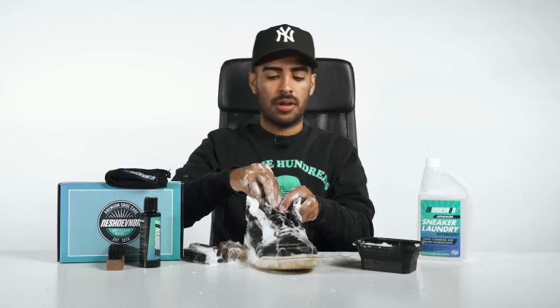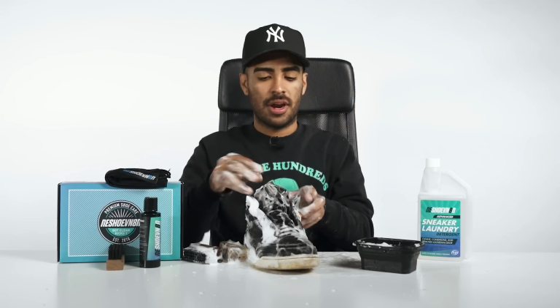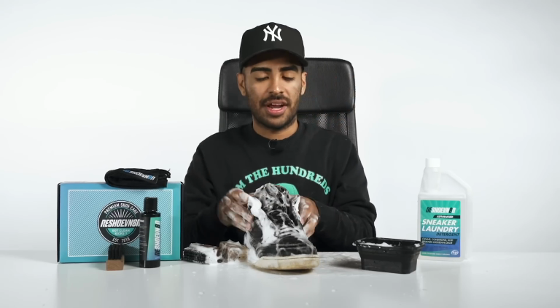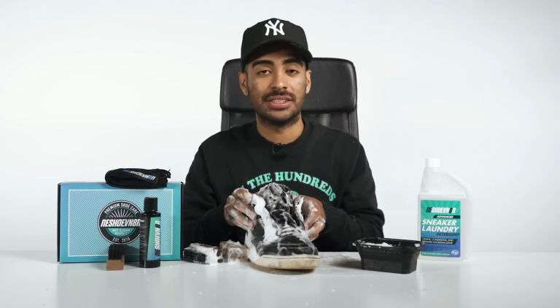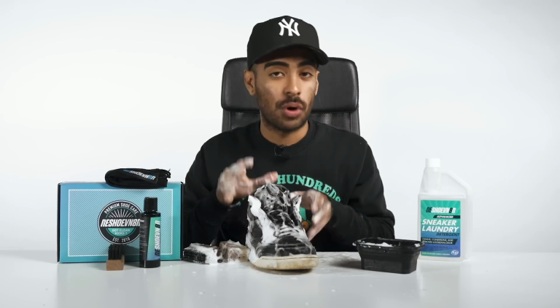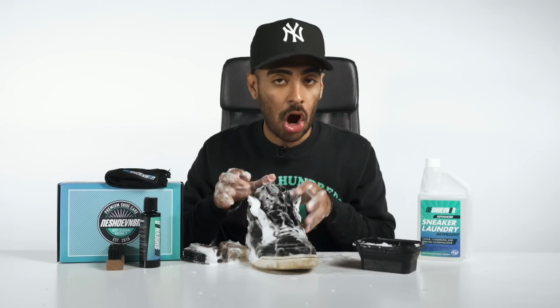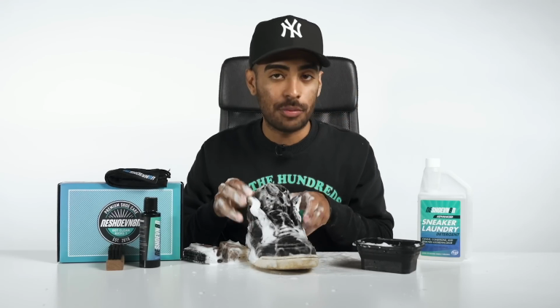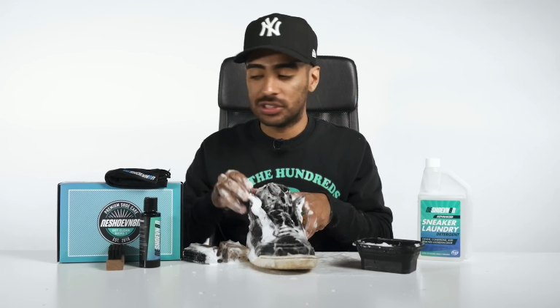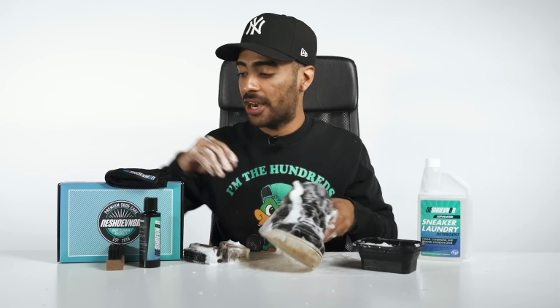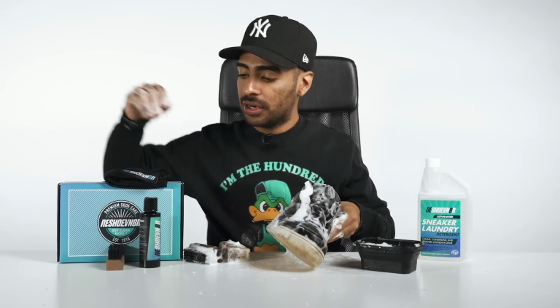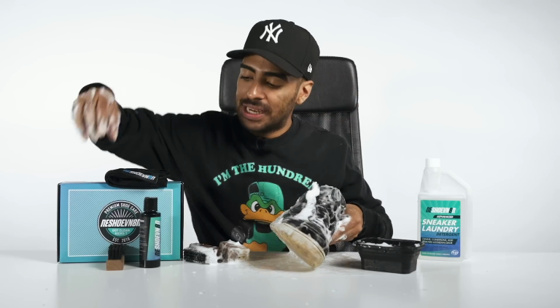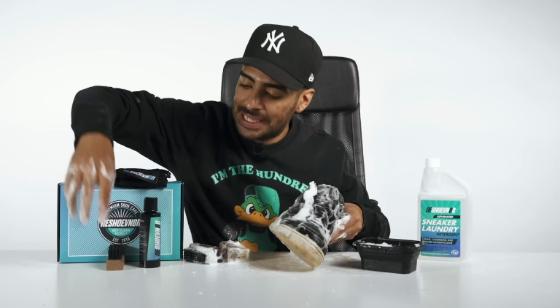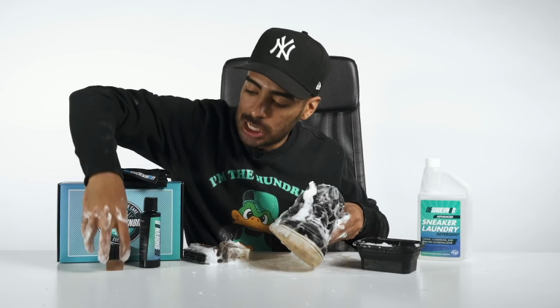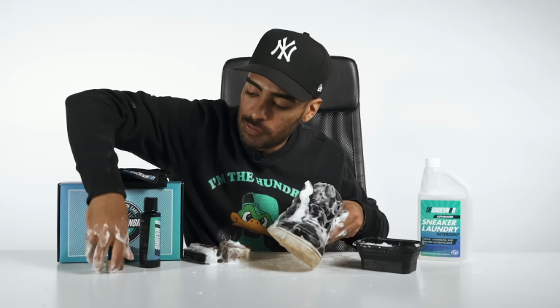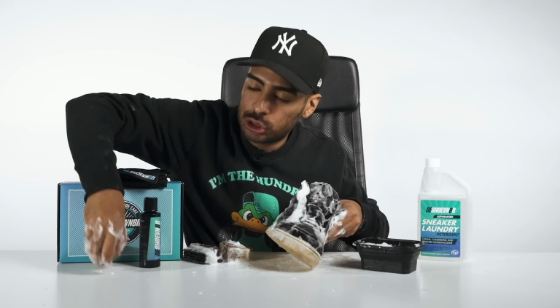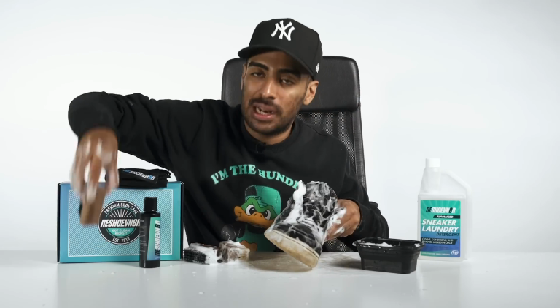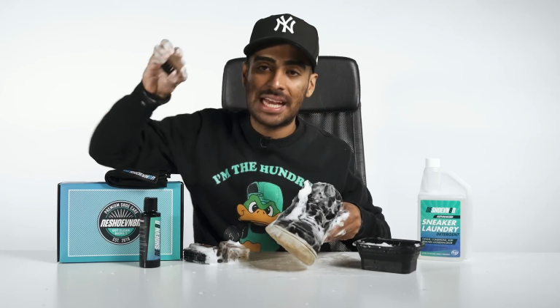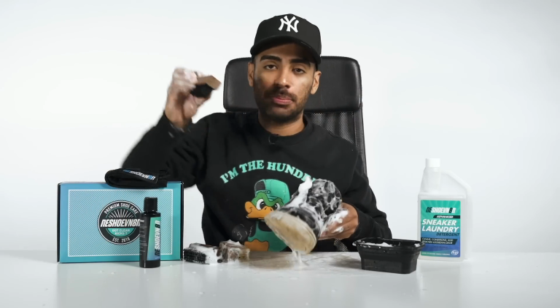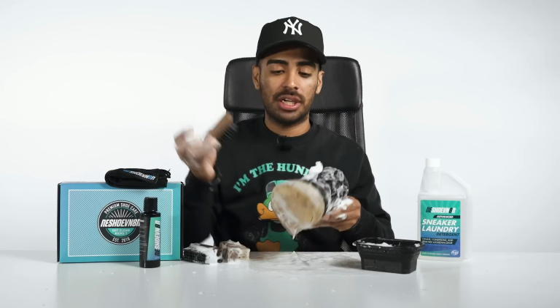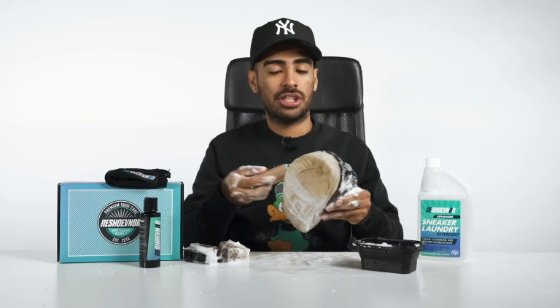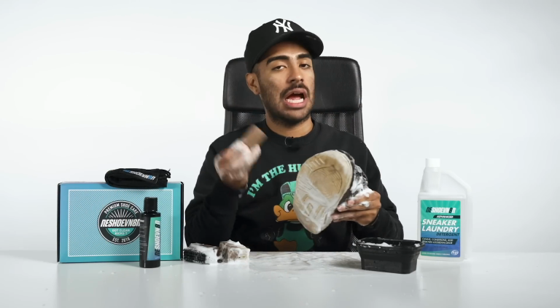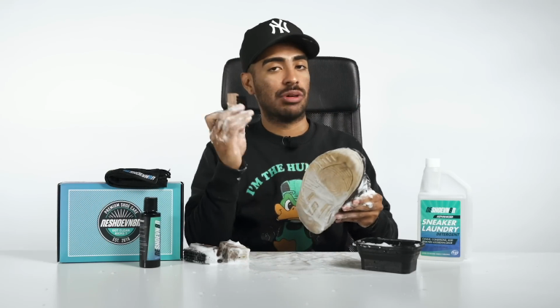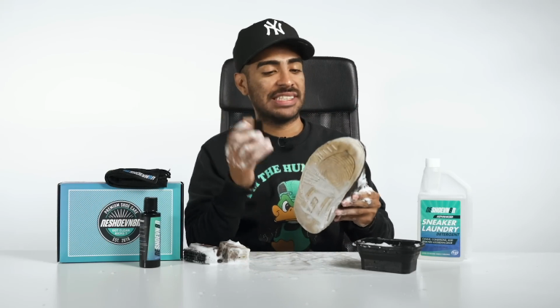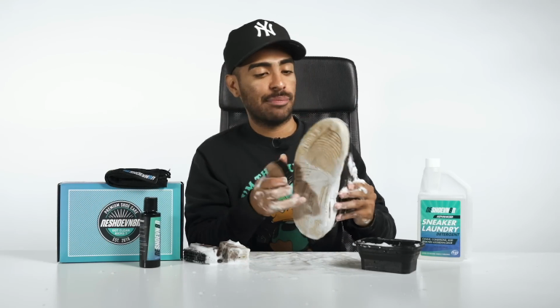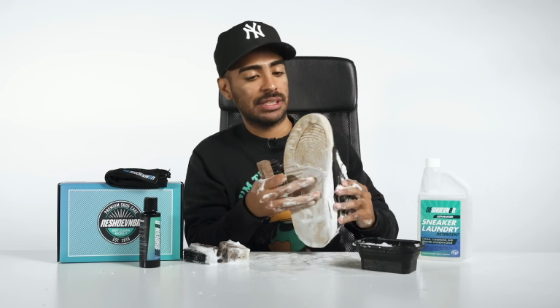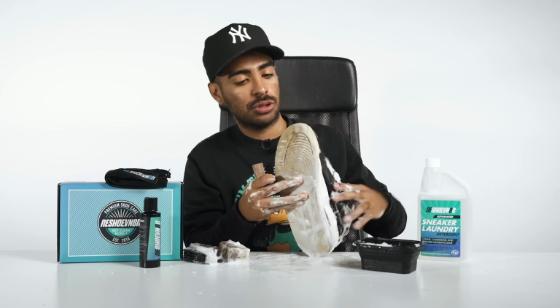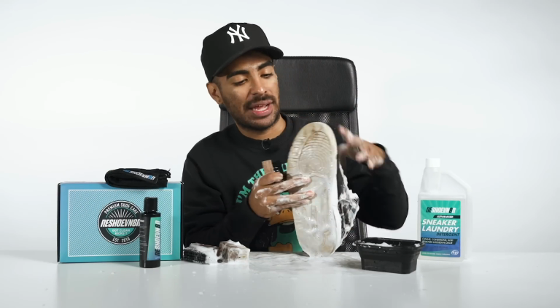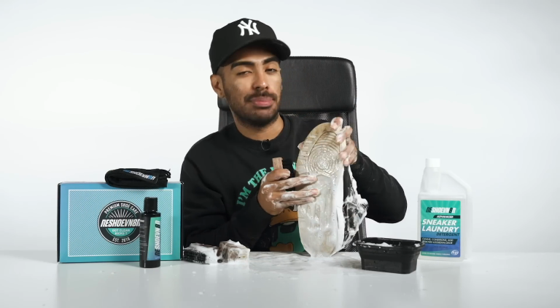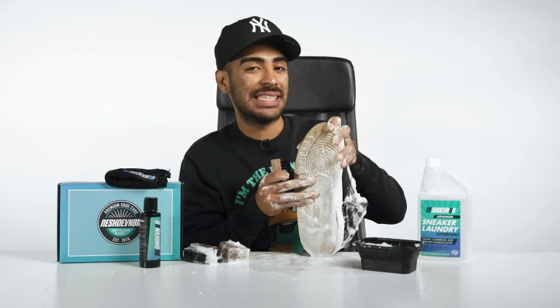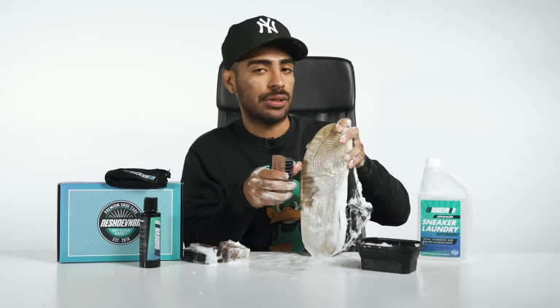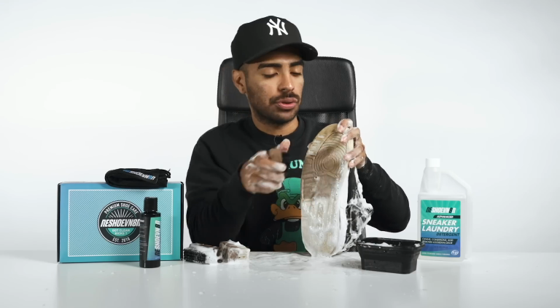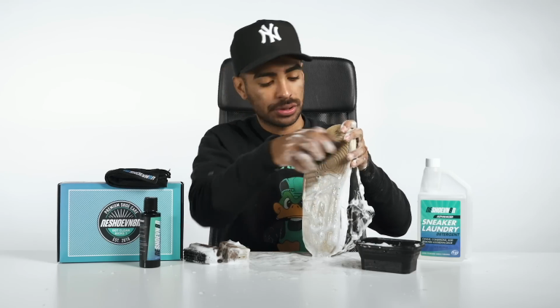Alright, we're almost there. Now let's move on to our last brush, our stiff bristle, to clean up these outsoles.